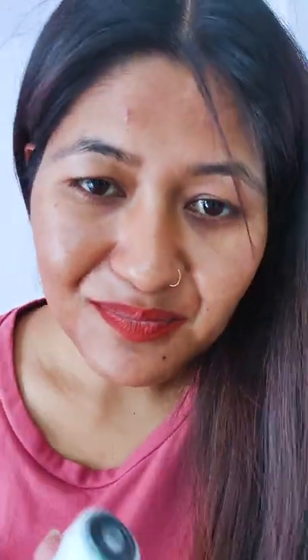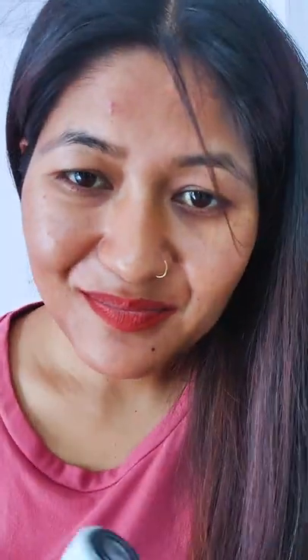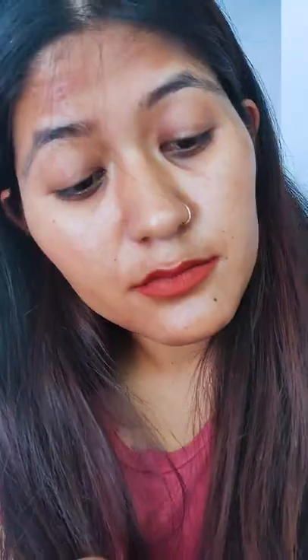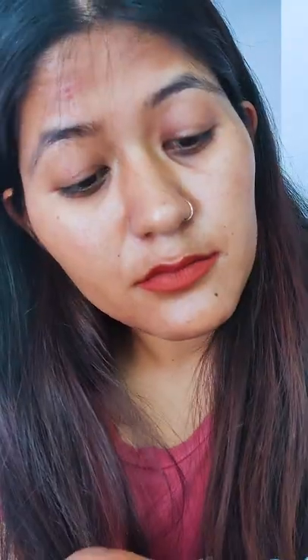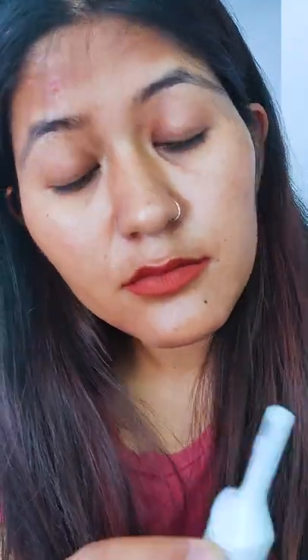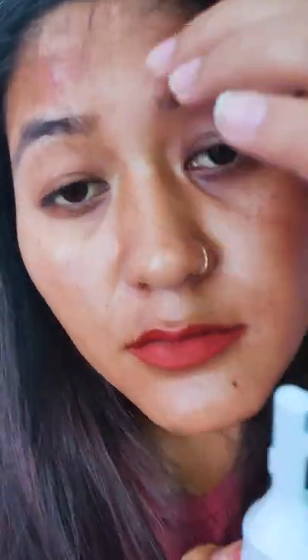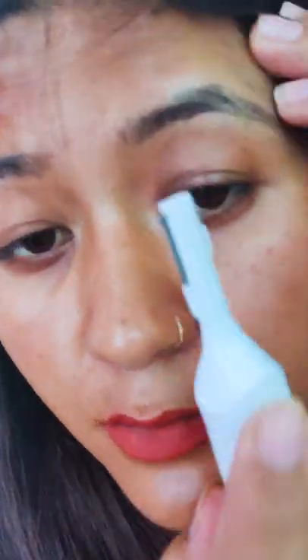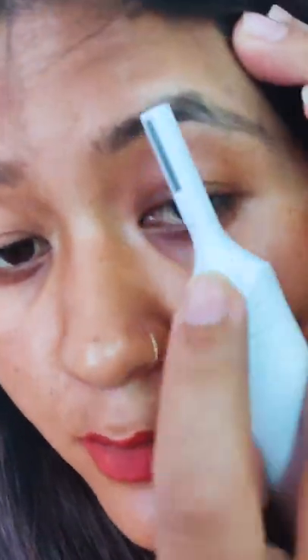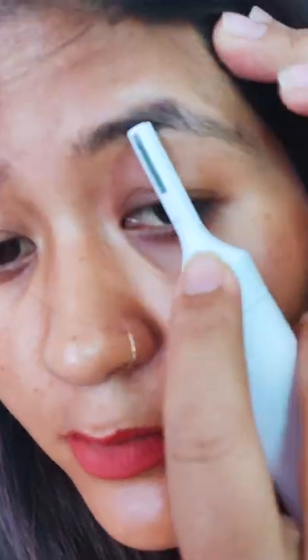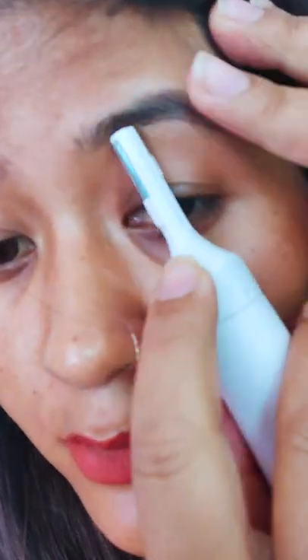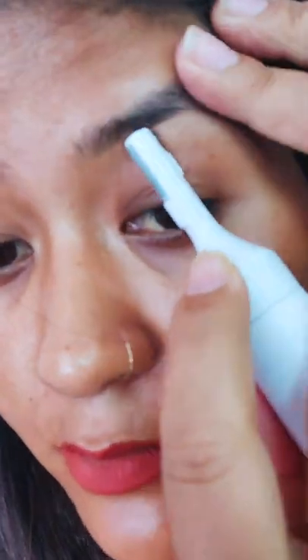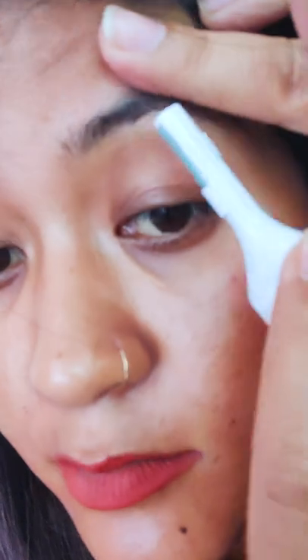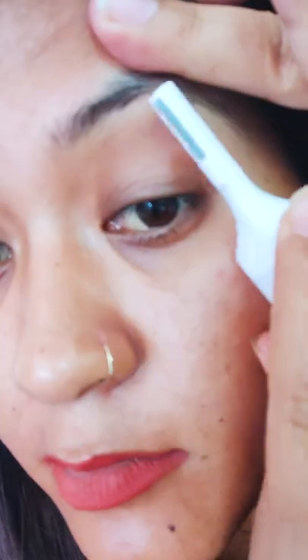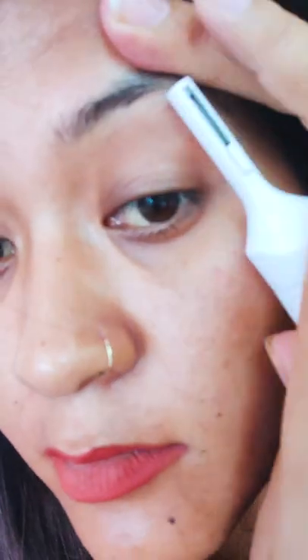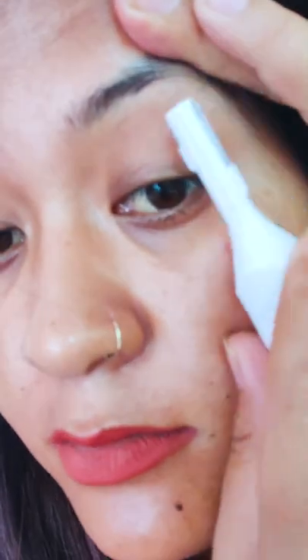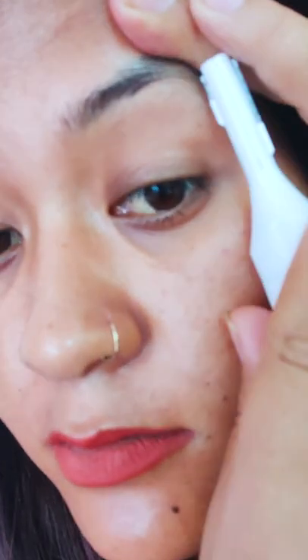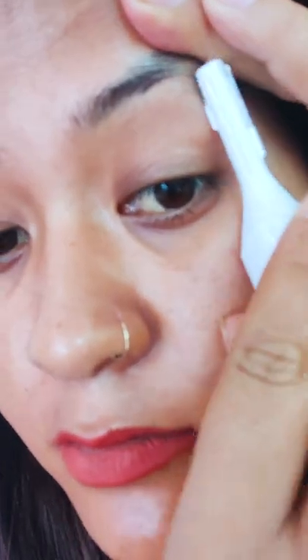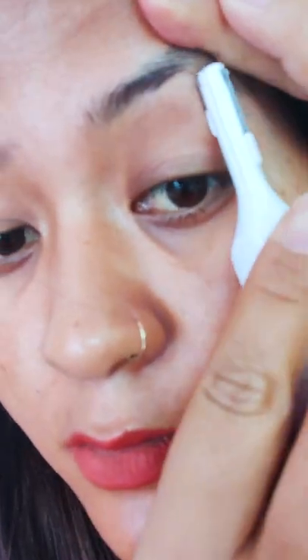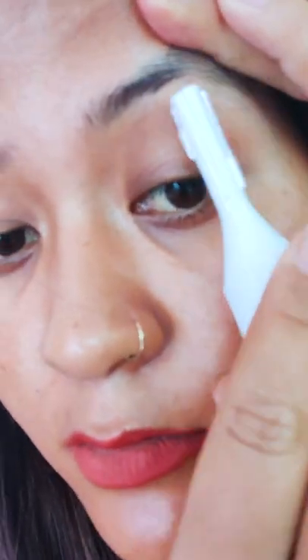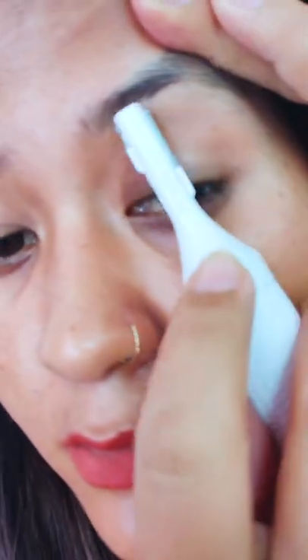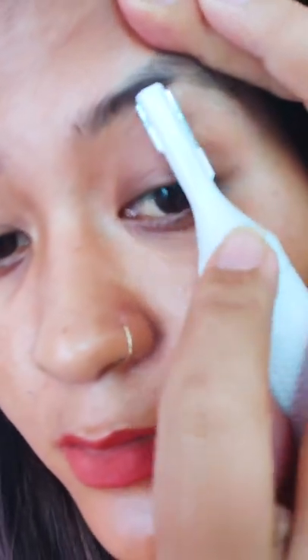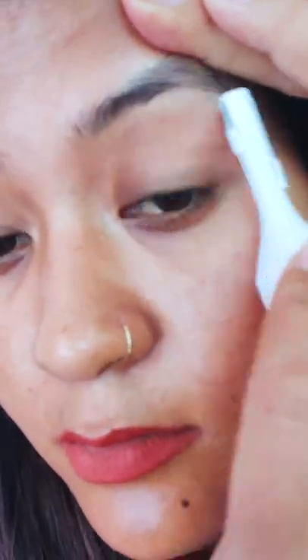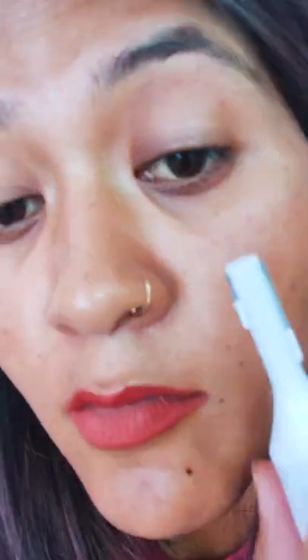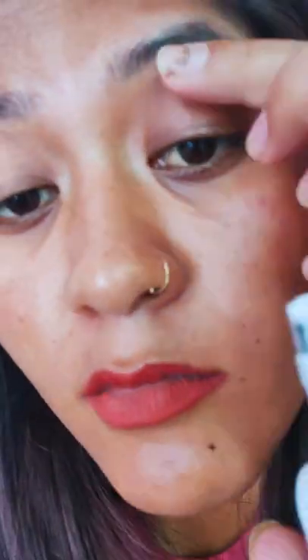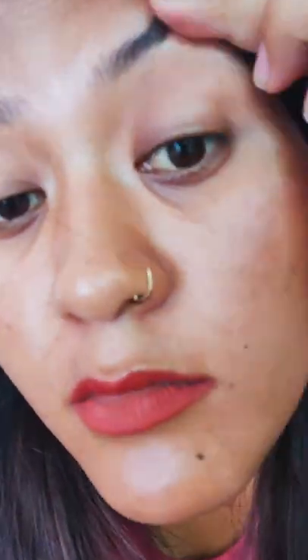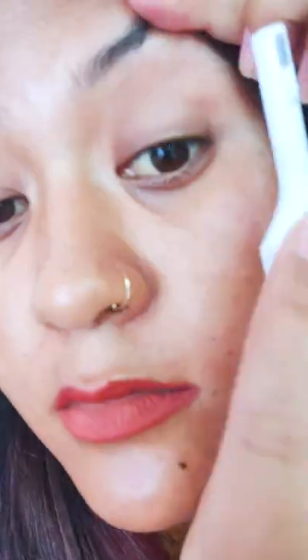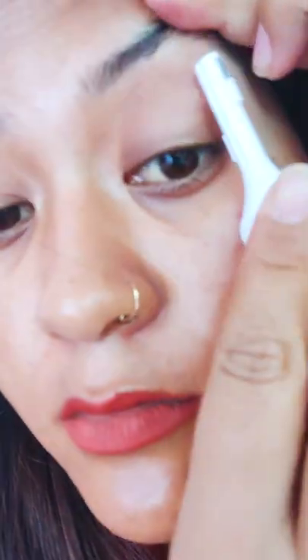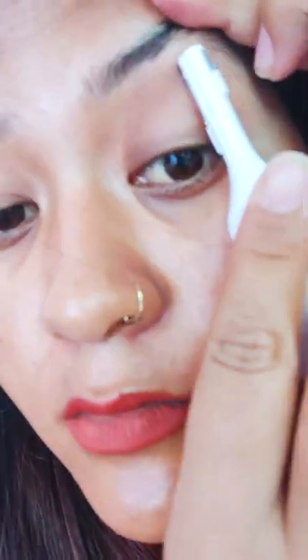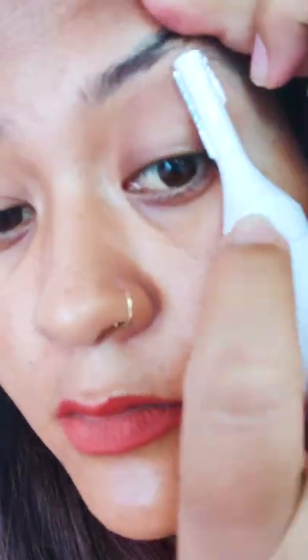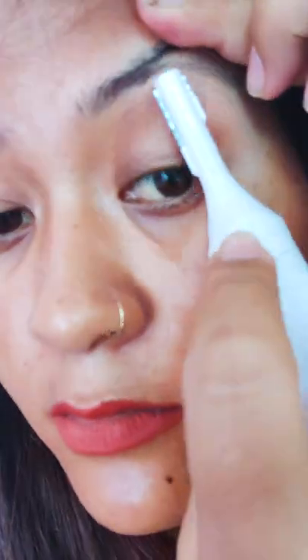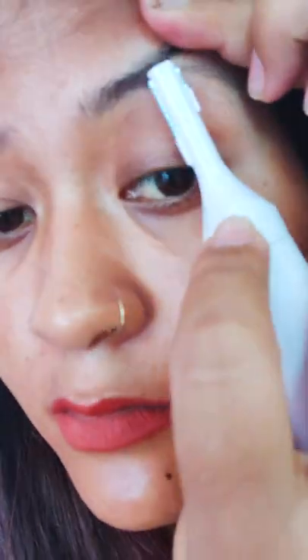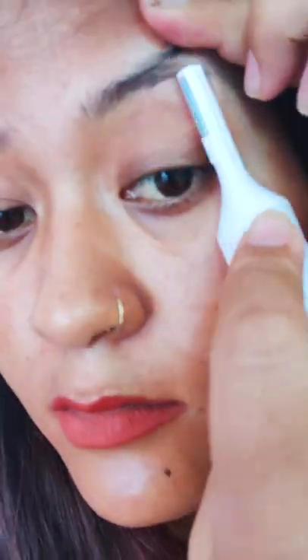And this is for eyebrow trimming. Be careful, guys — don't remove your eyebrow.